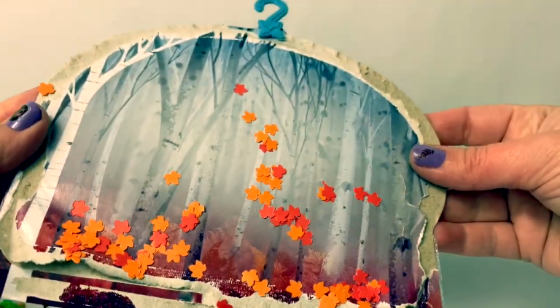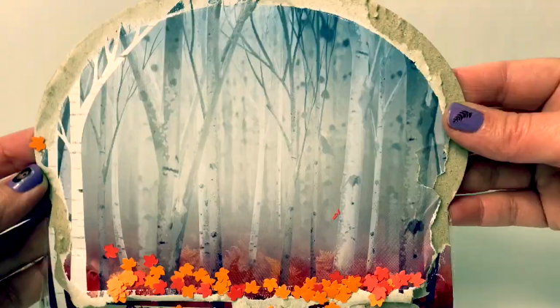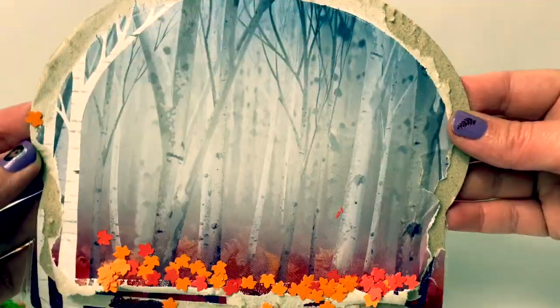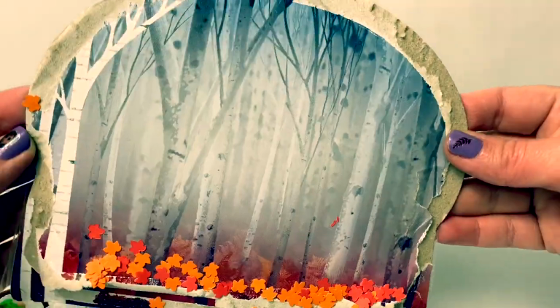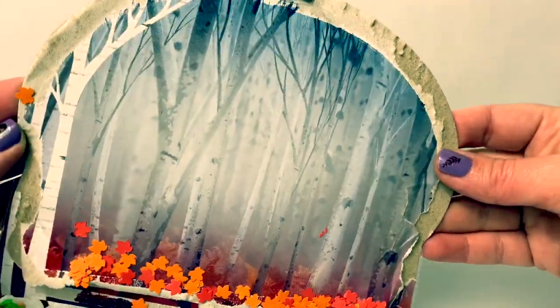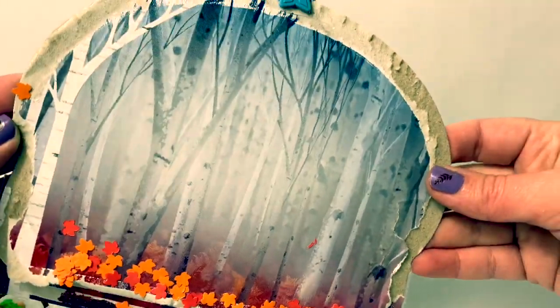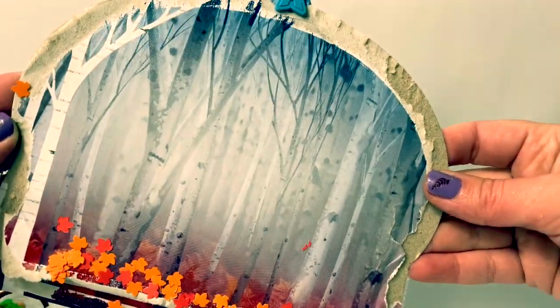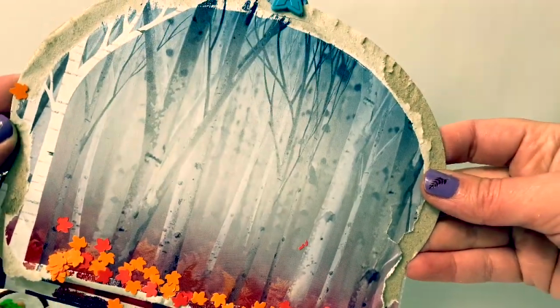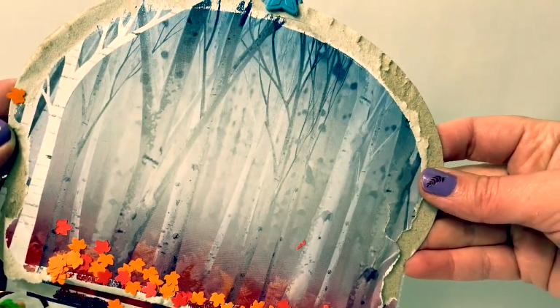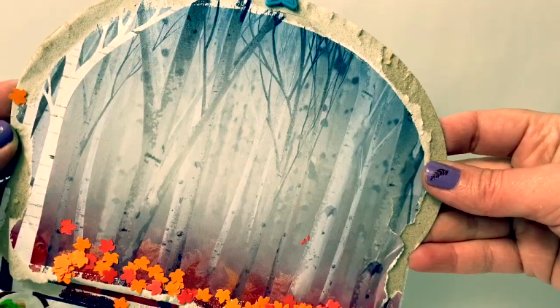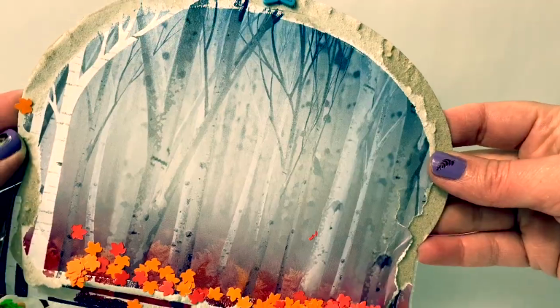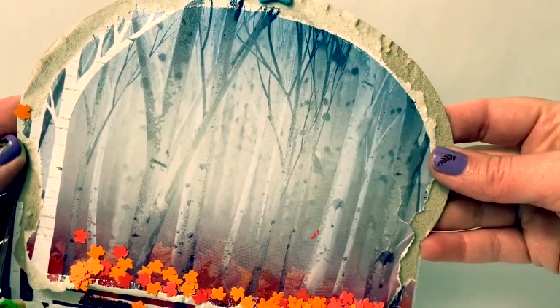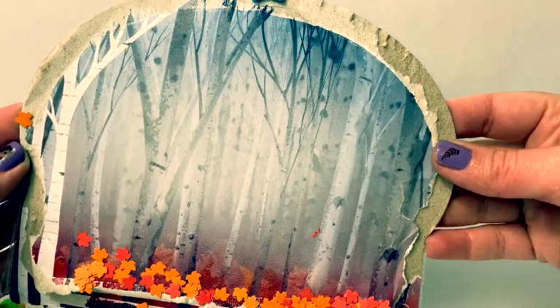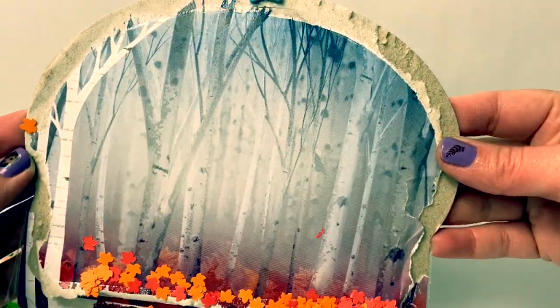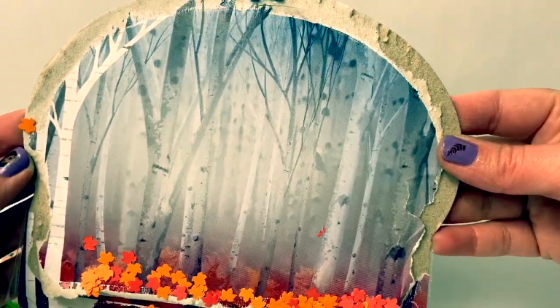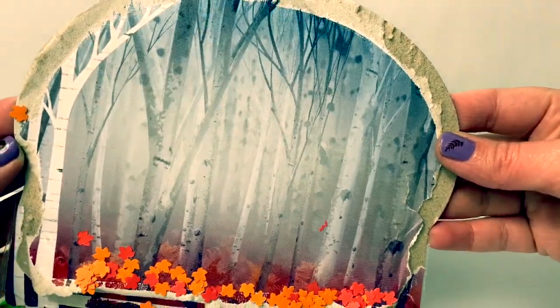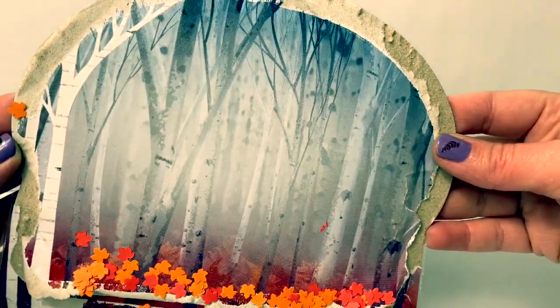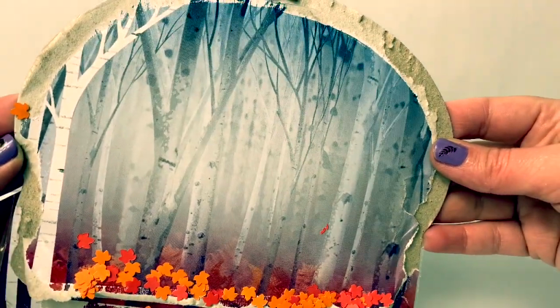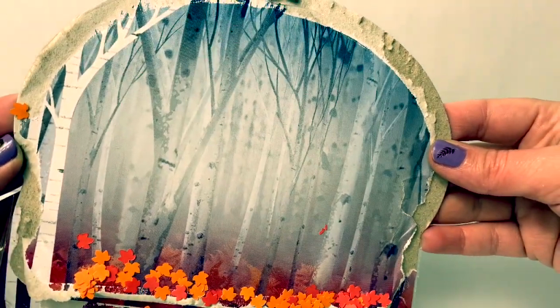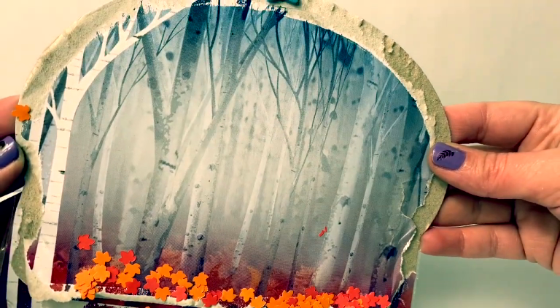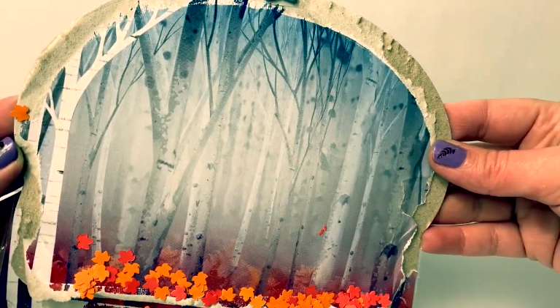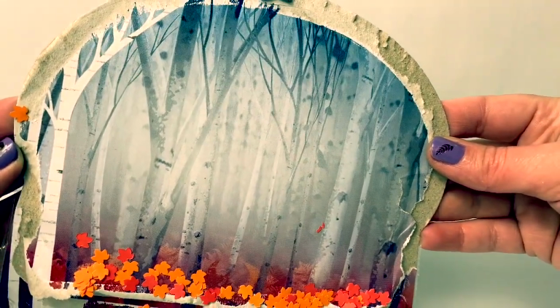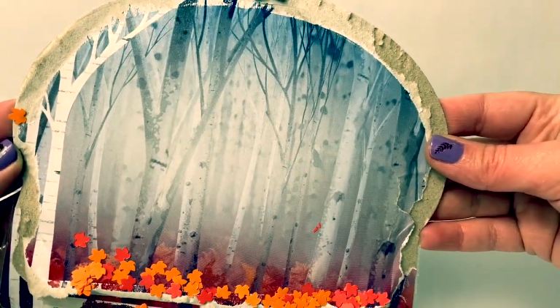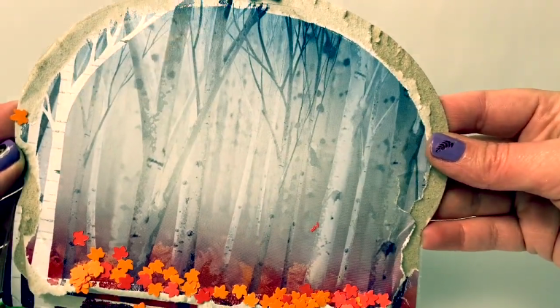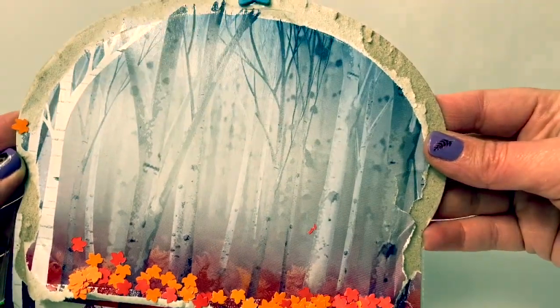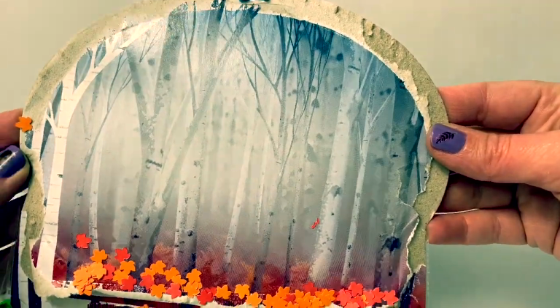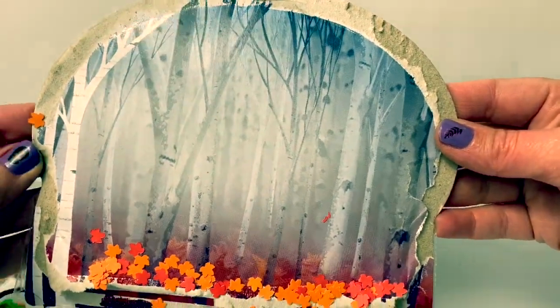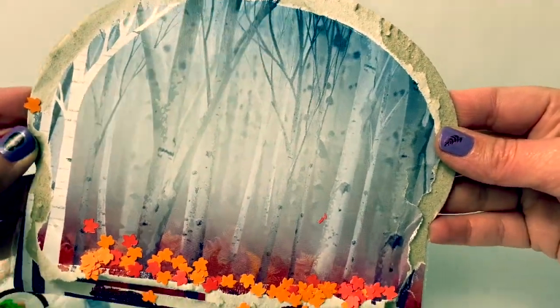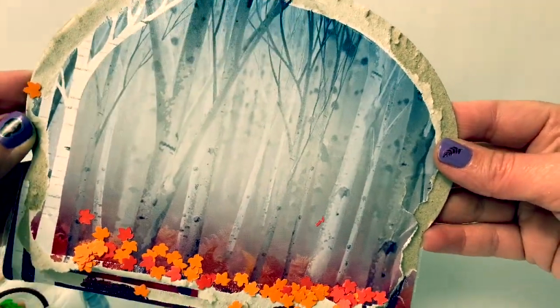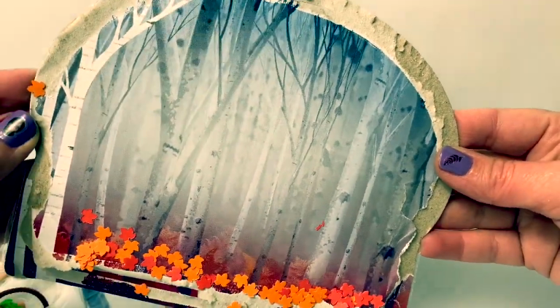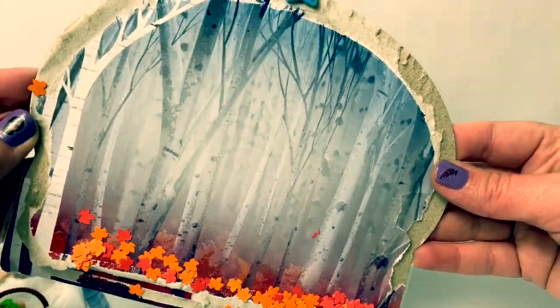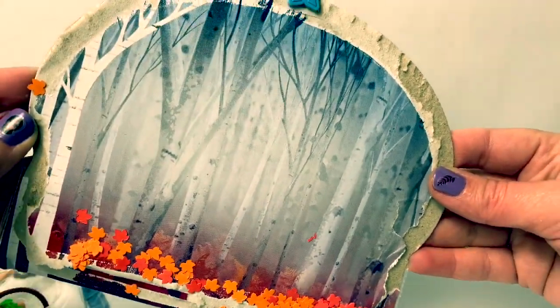Here on the back of the package, we see a beautiful picture of the Enchanted Forest.